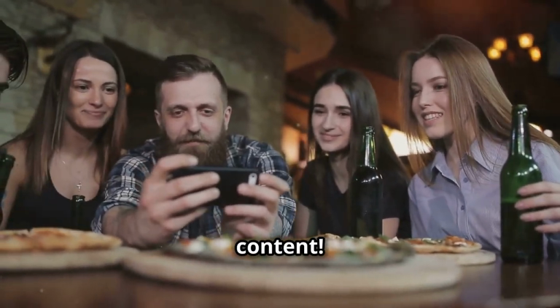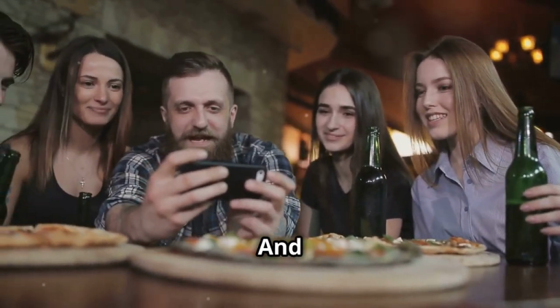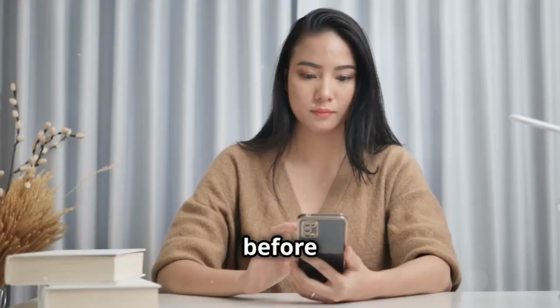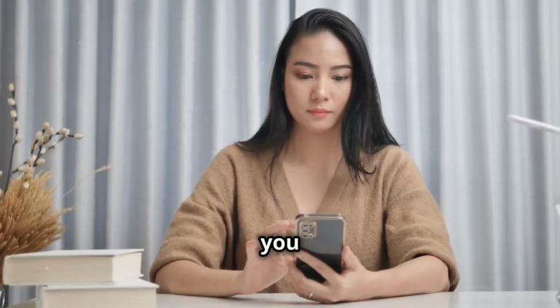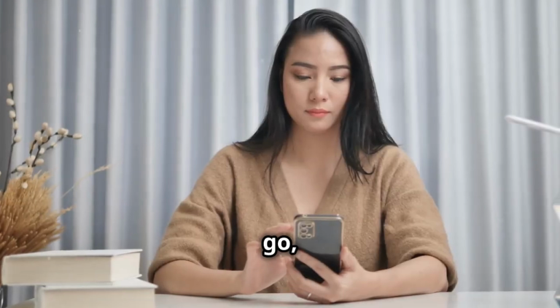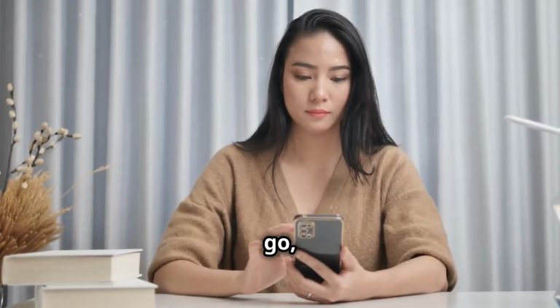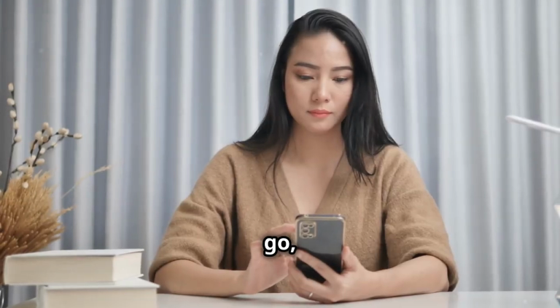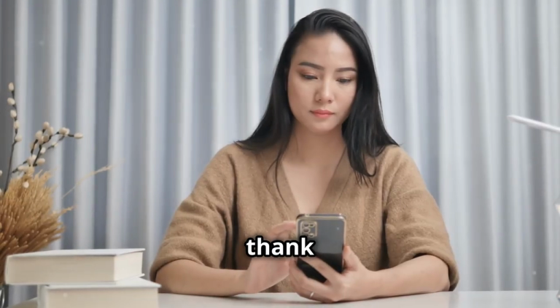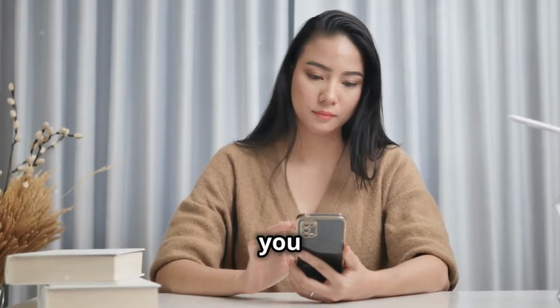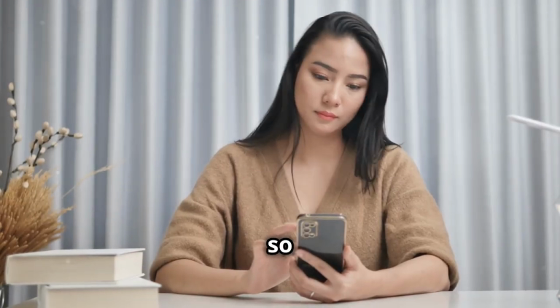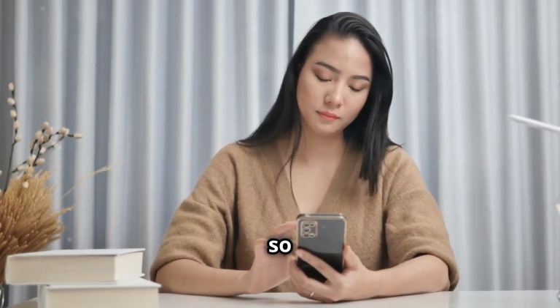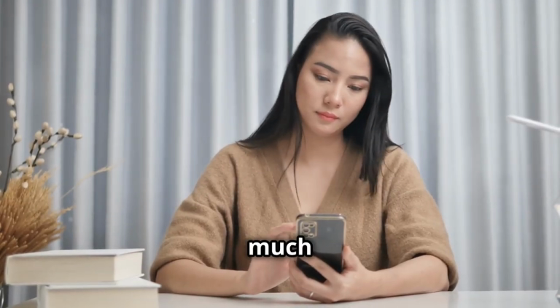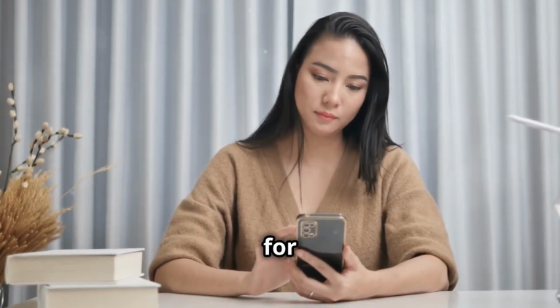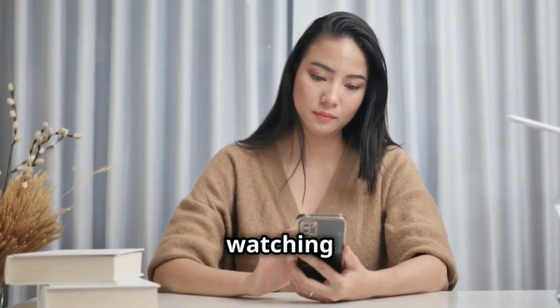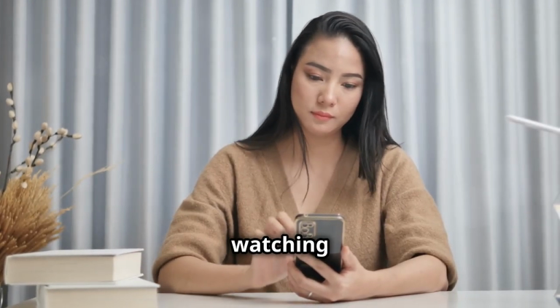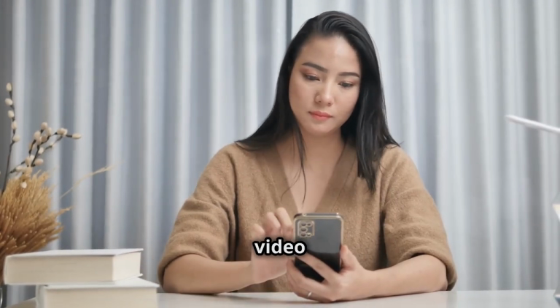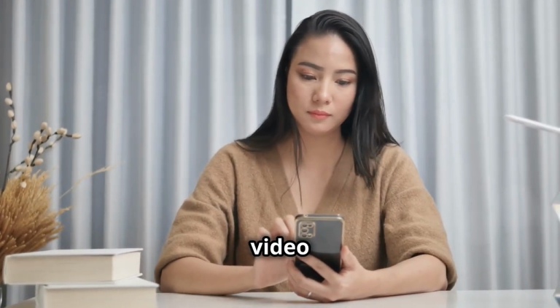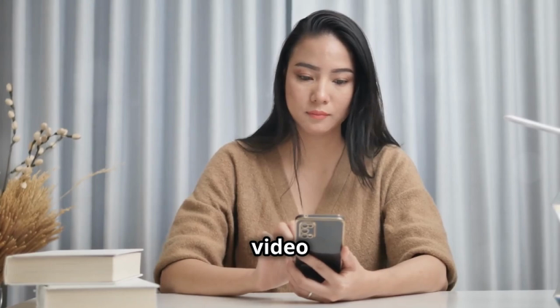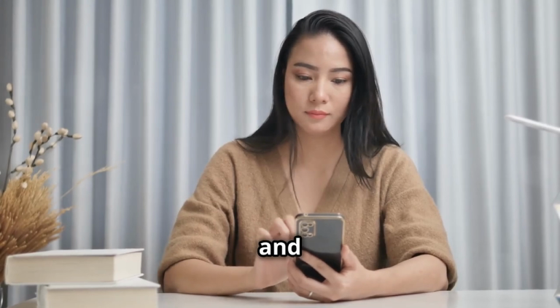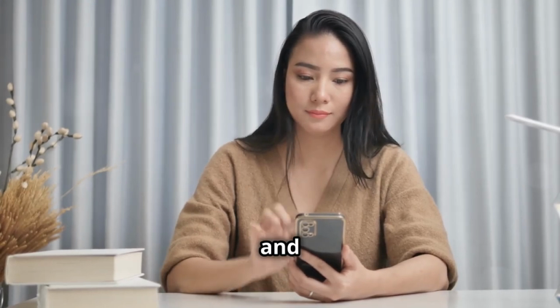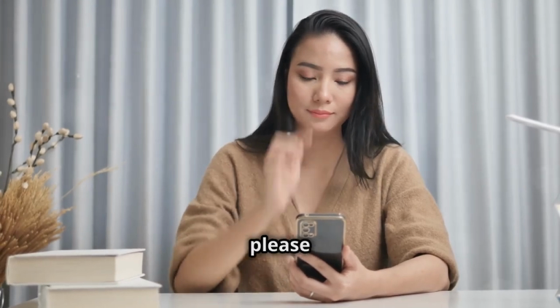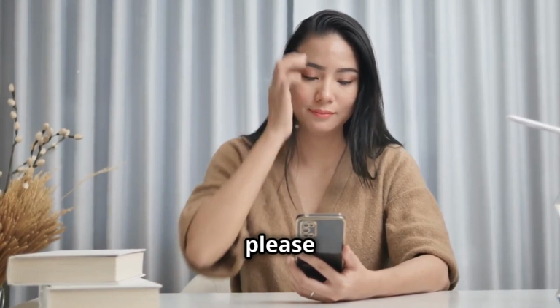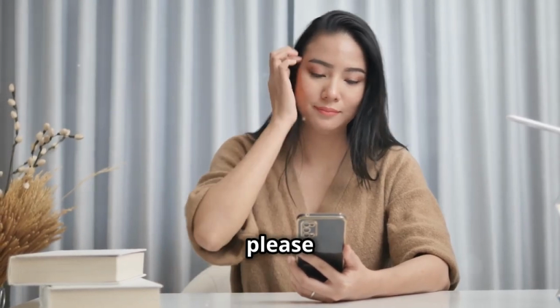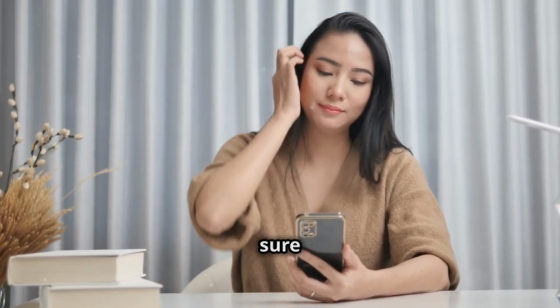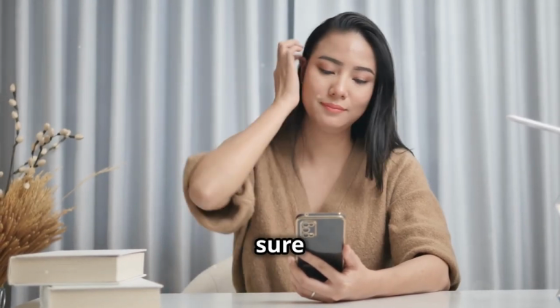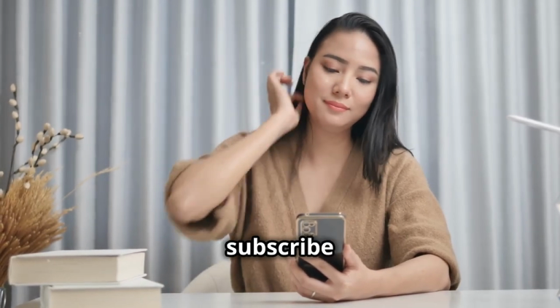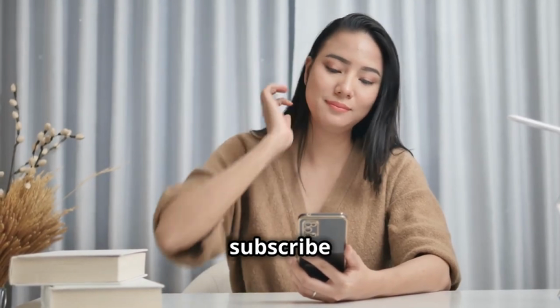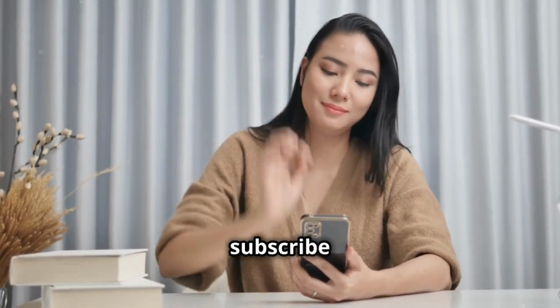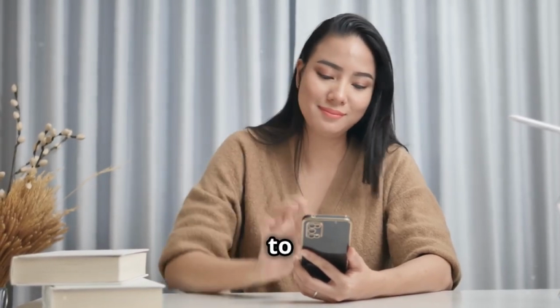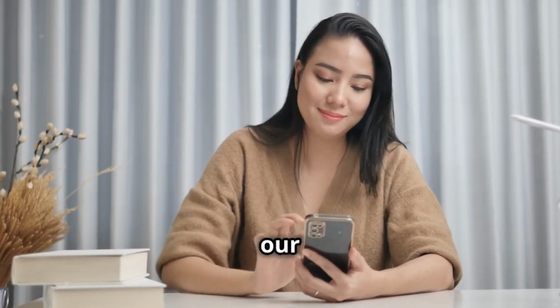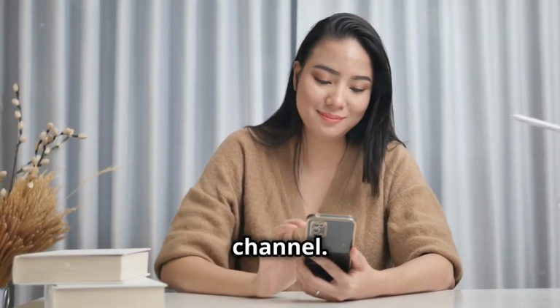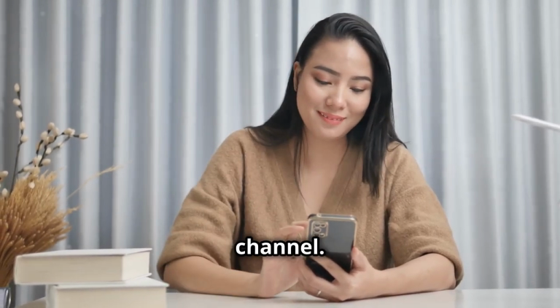And before you go, thank you so much for watching our video, and please make sure to subscribe to our channel.